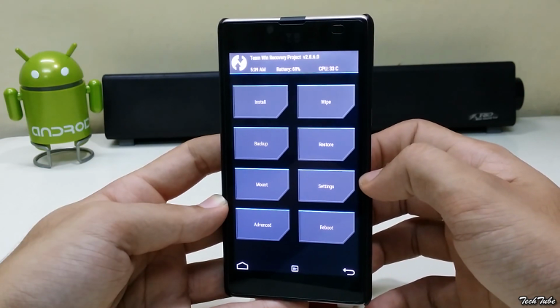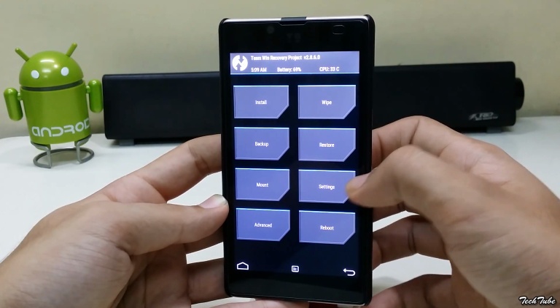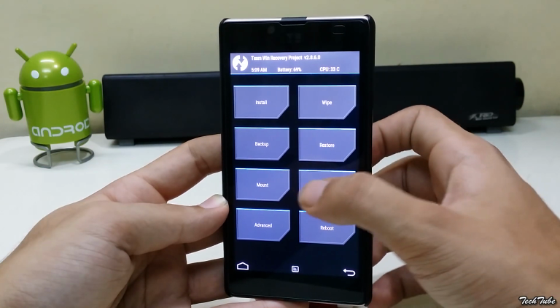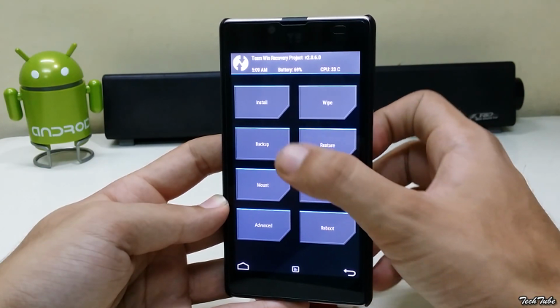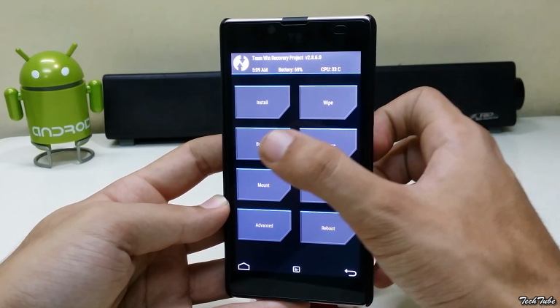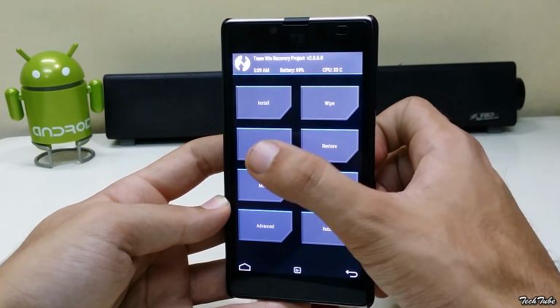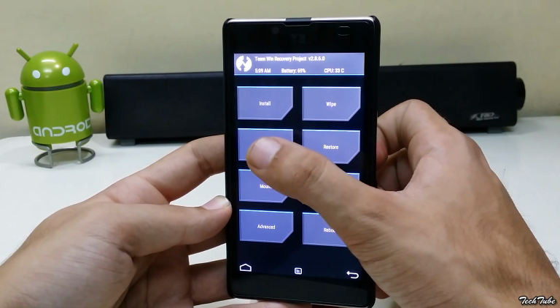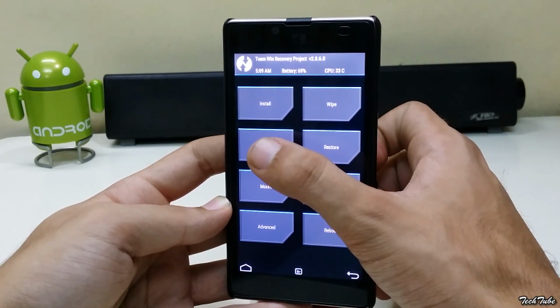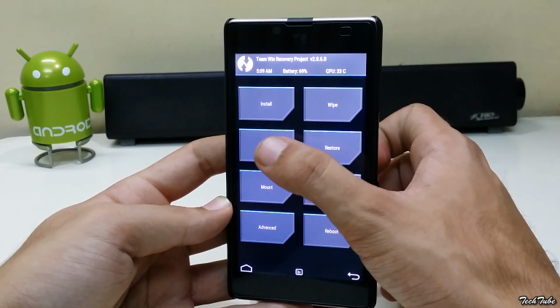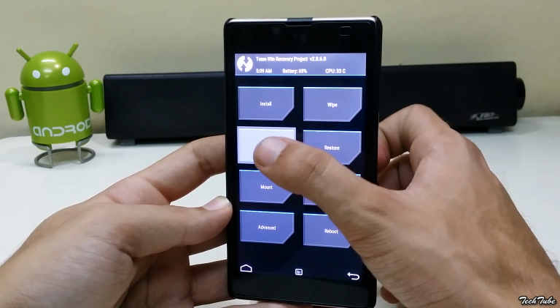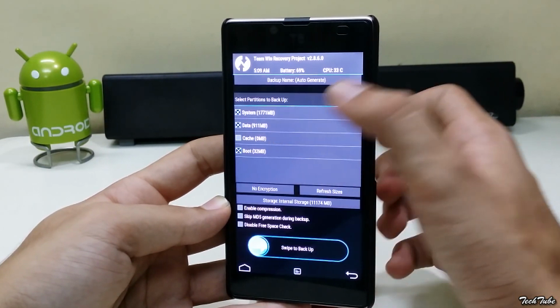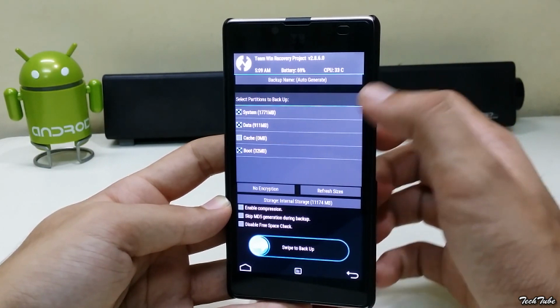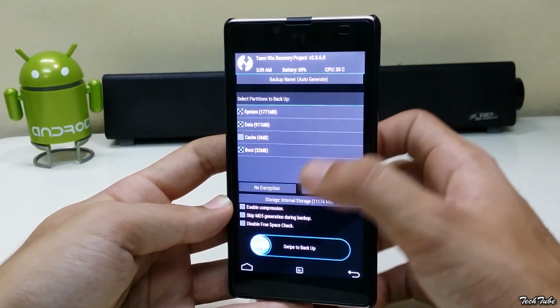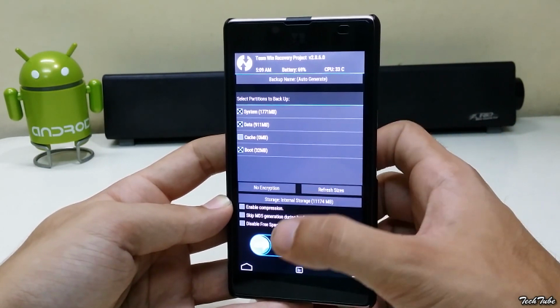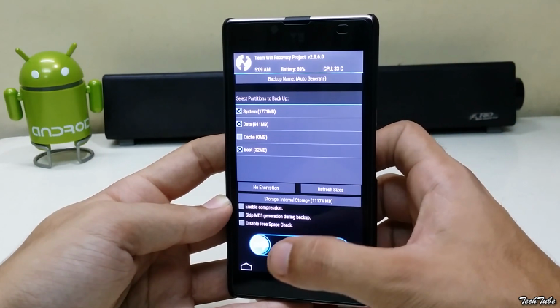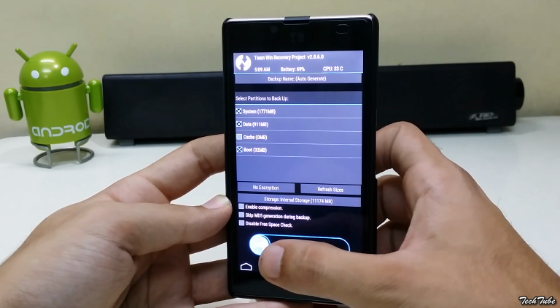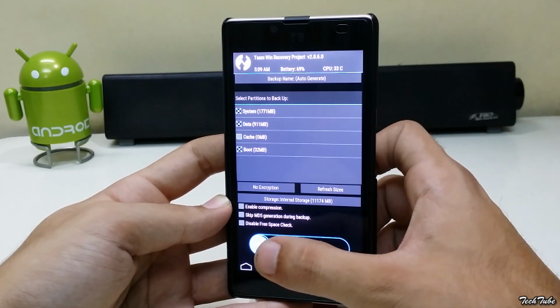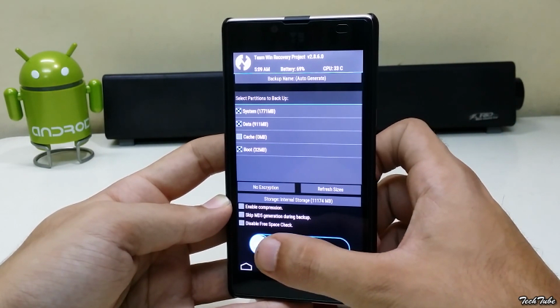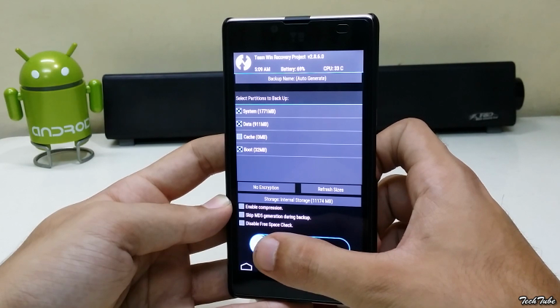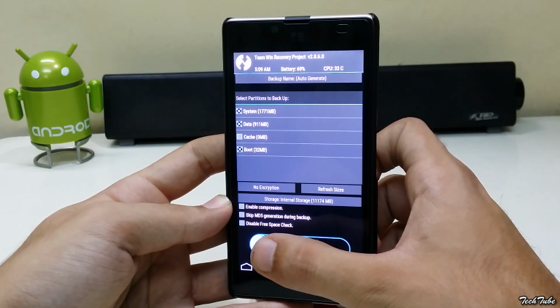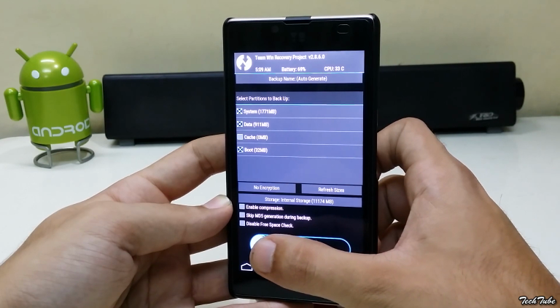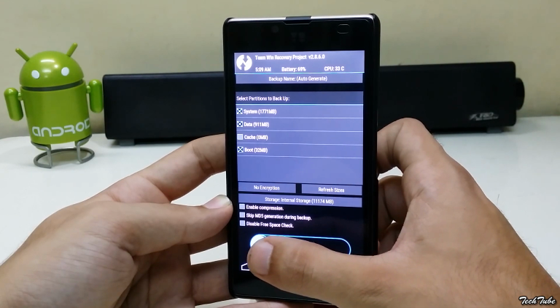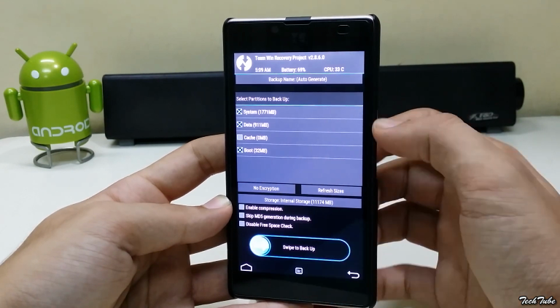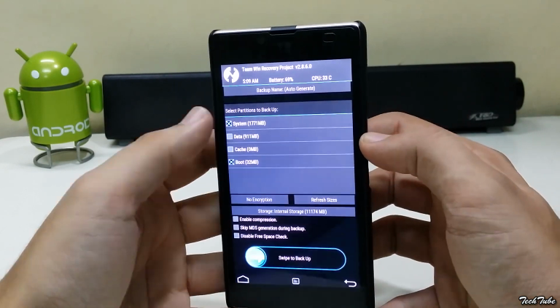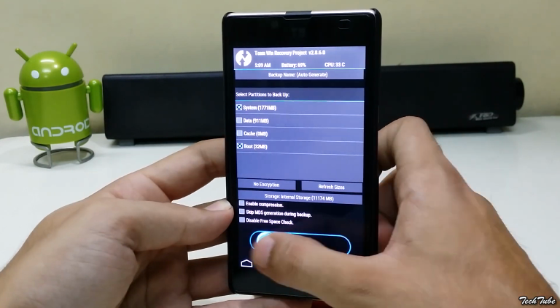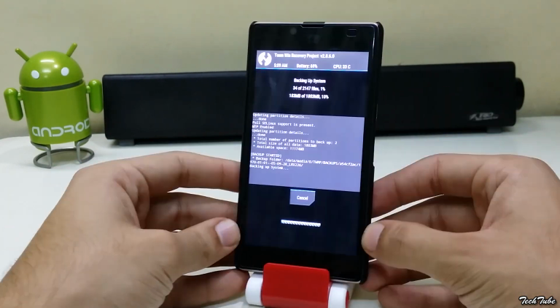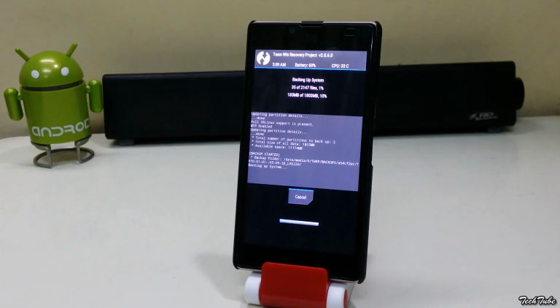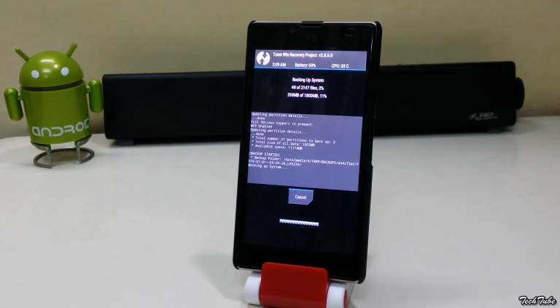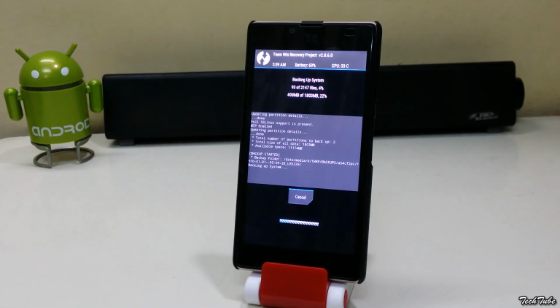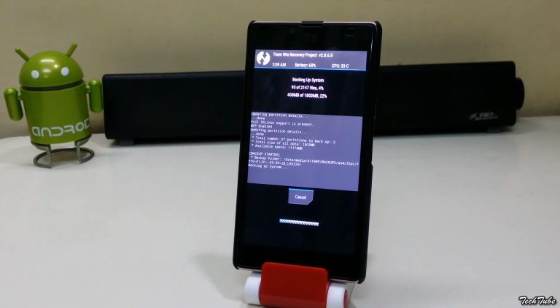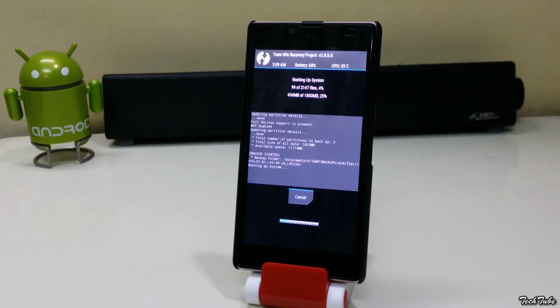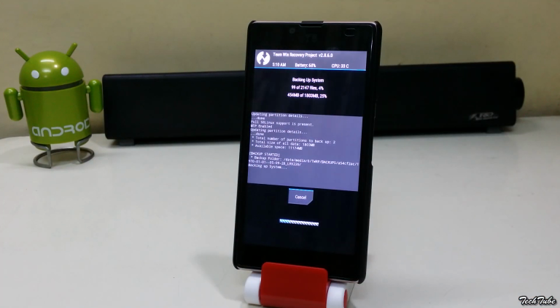Start by going into Backup. Backup your current ROM. It may take some time depending upon the amount of data you have.